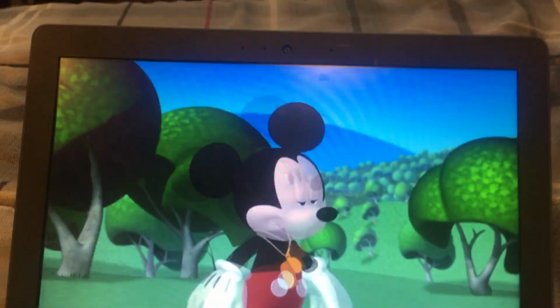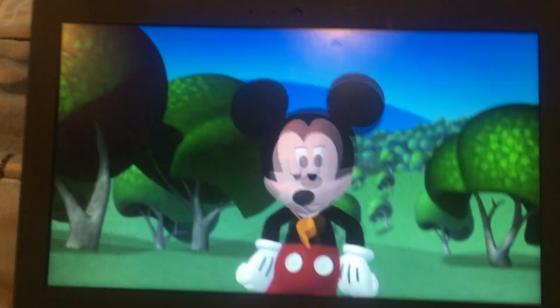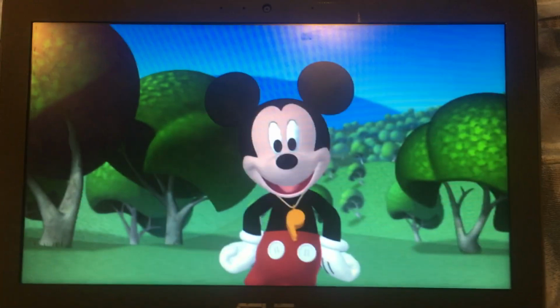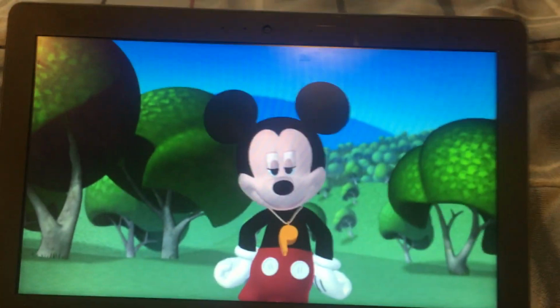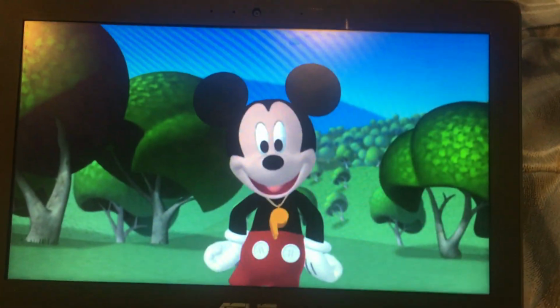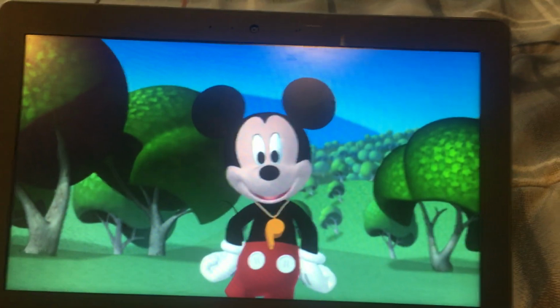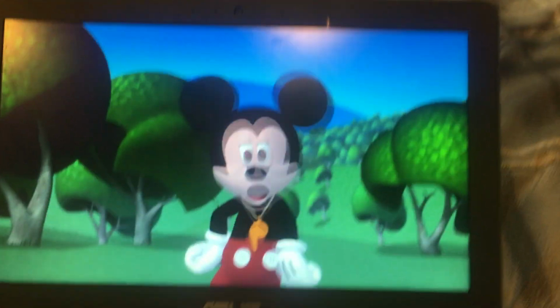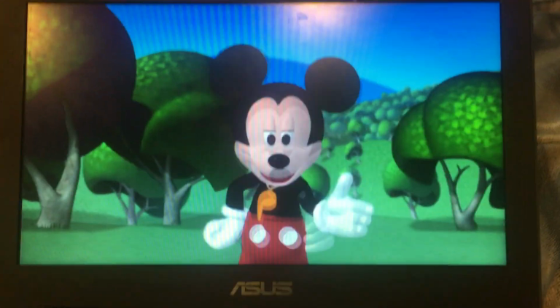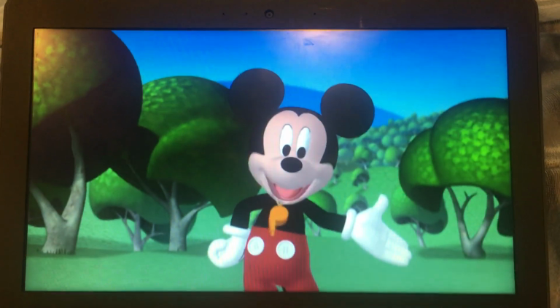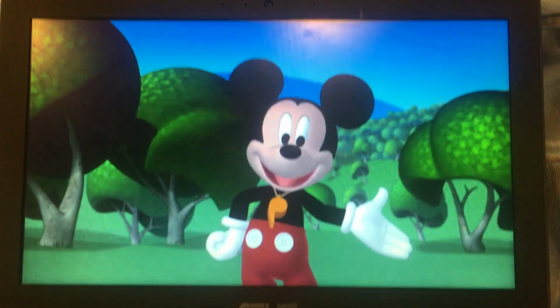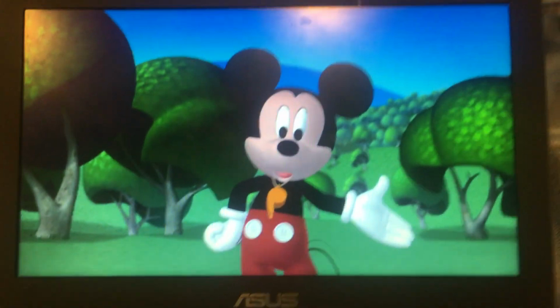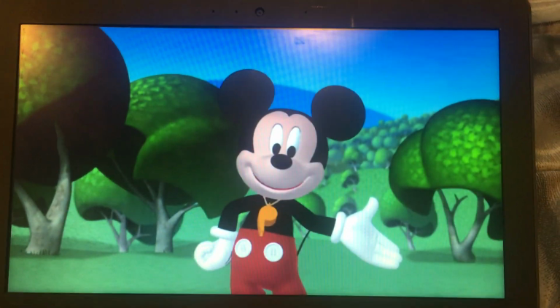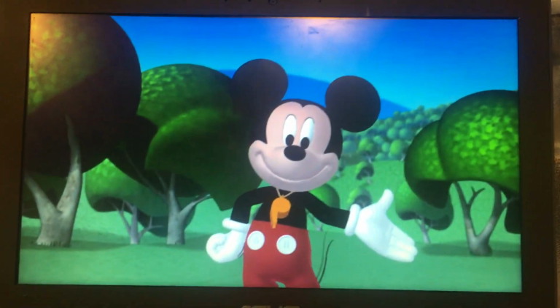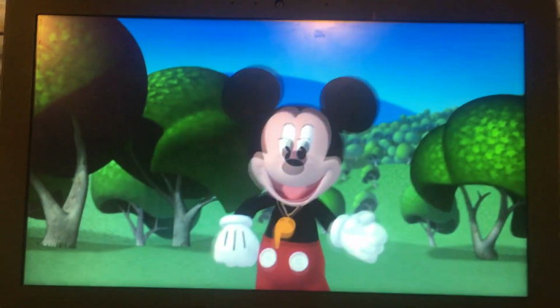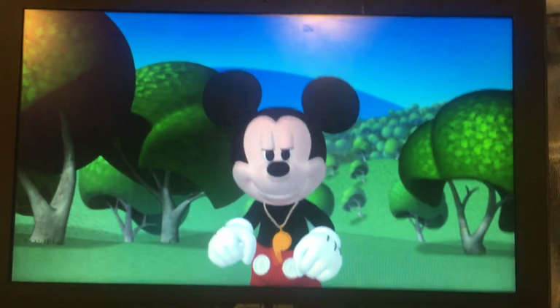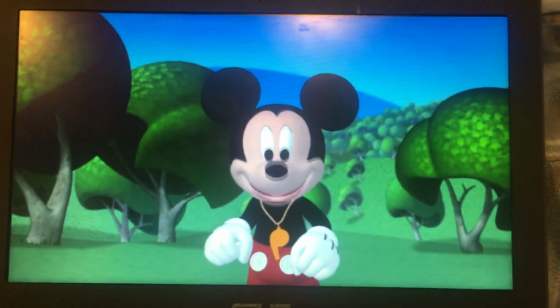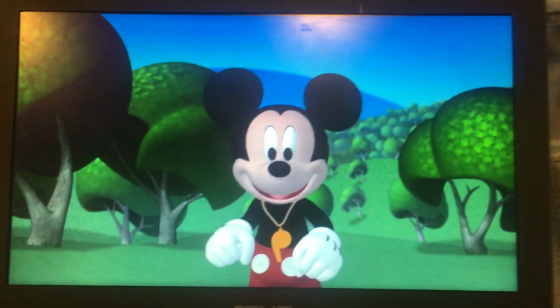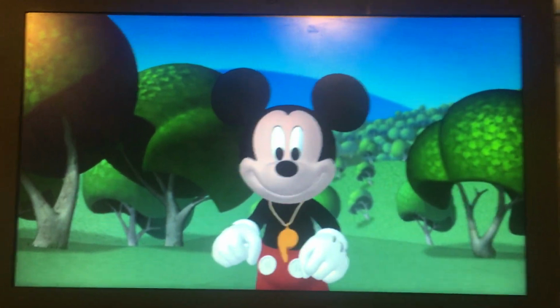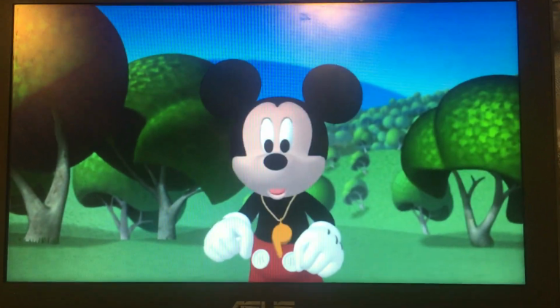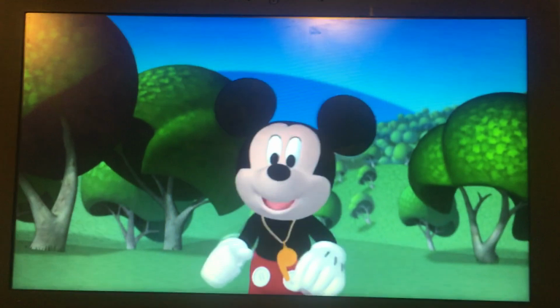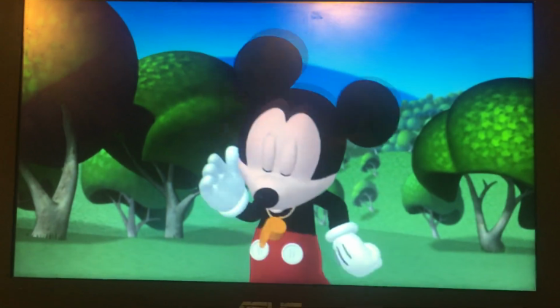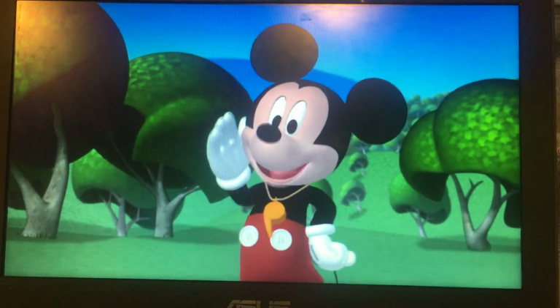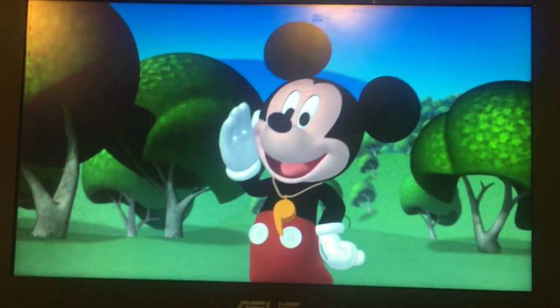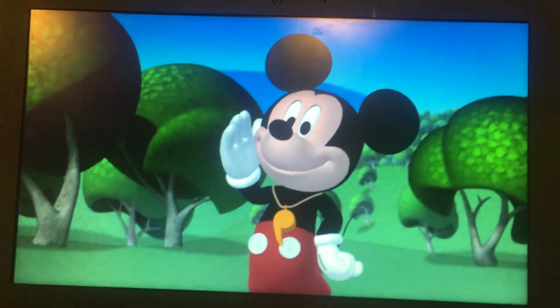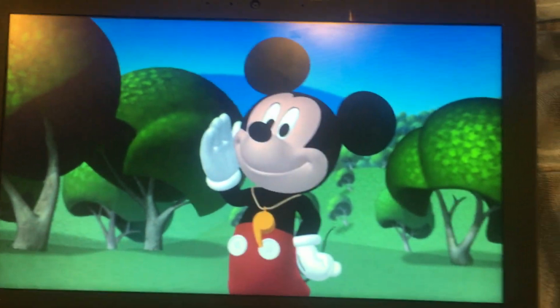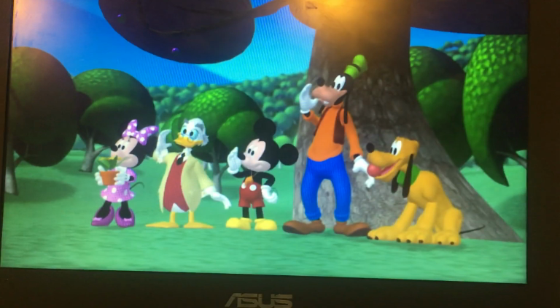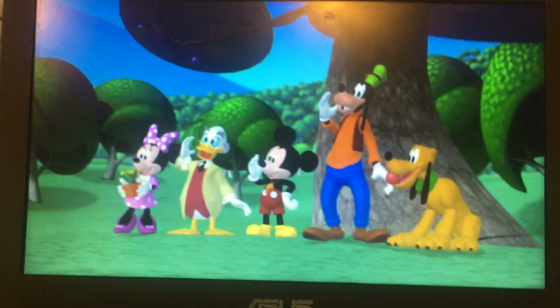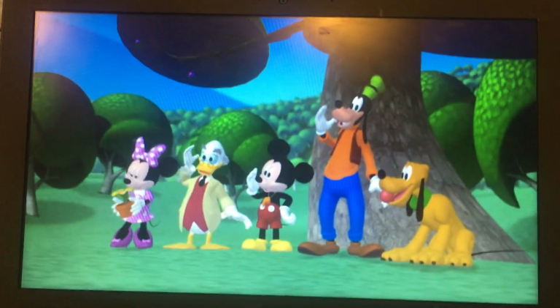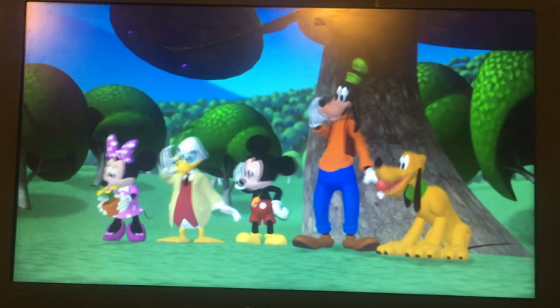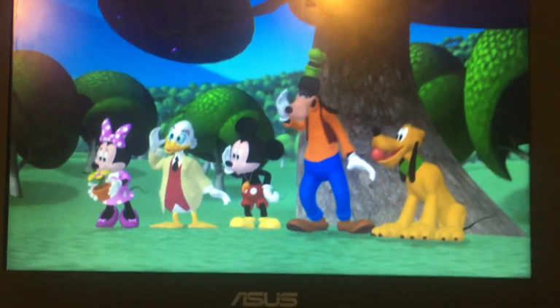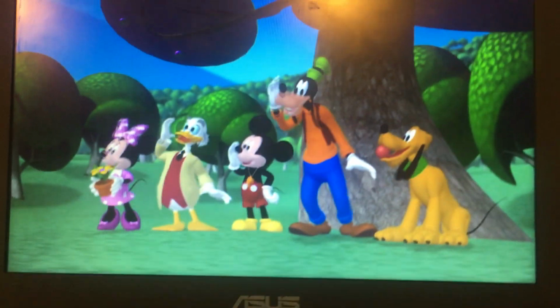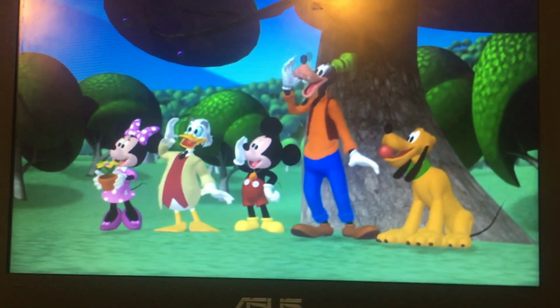To reach up high, we're going to need a mousekatool. Everybody say, oh toodles! Oh, toodles!